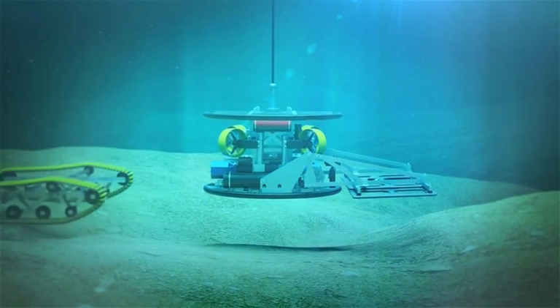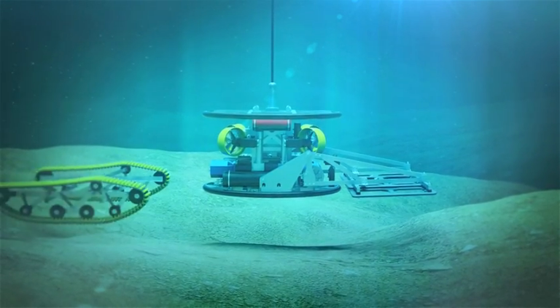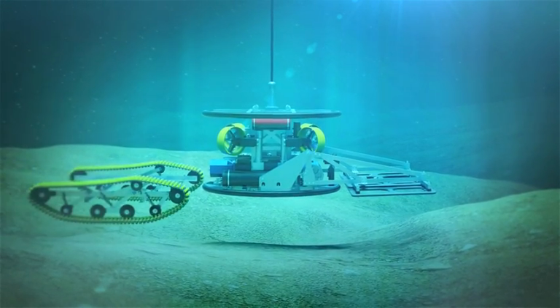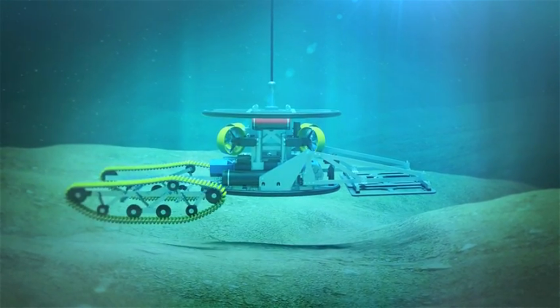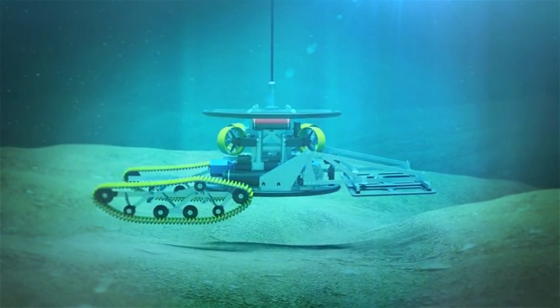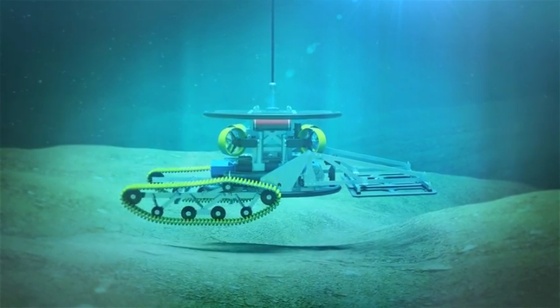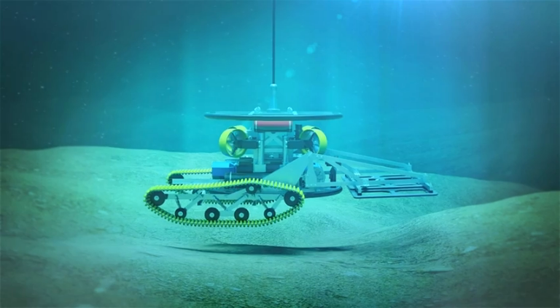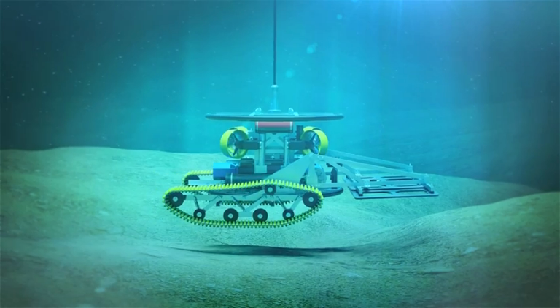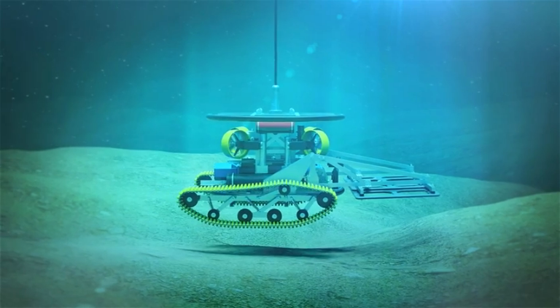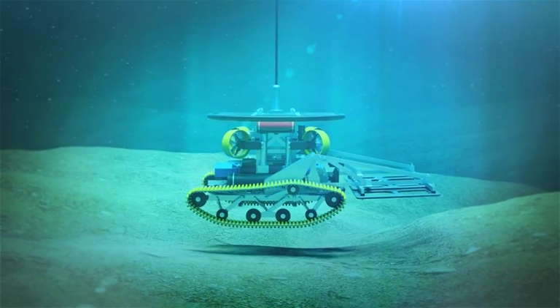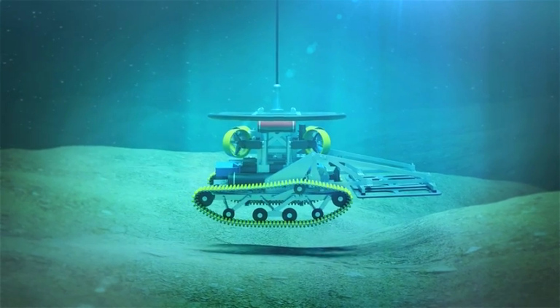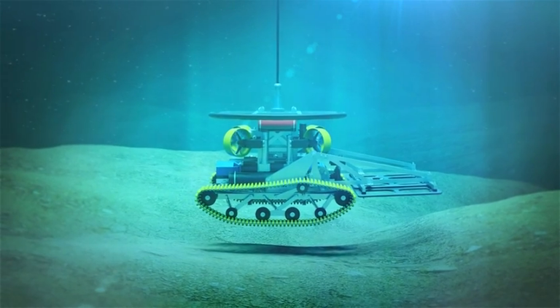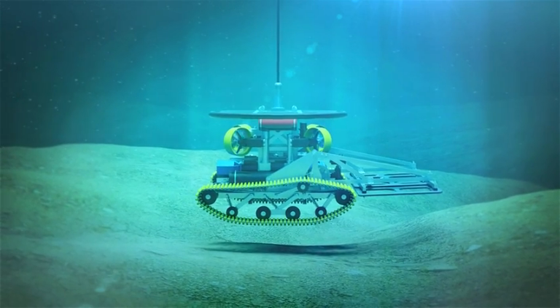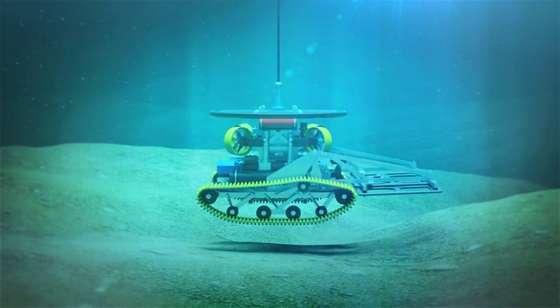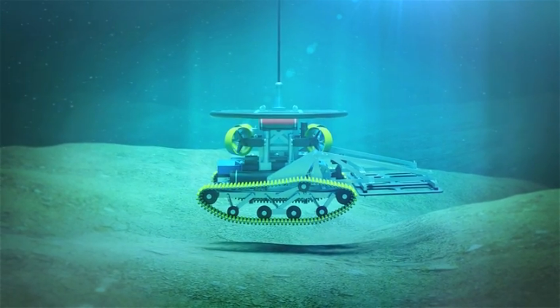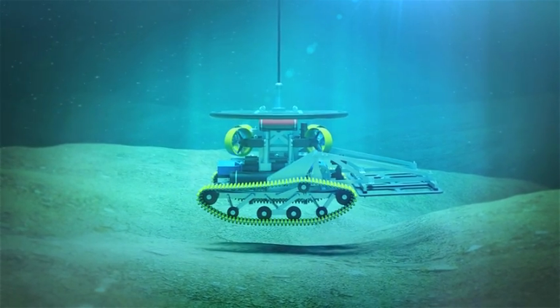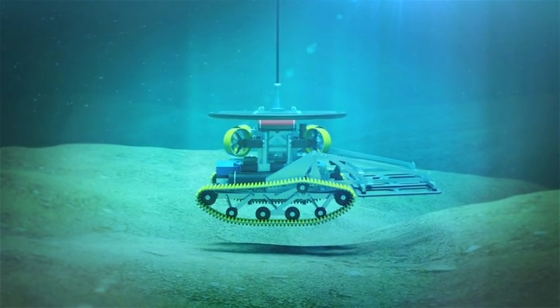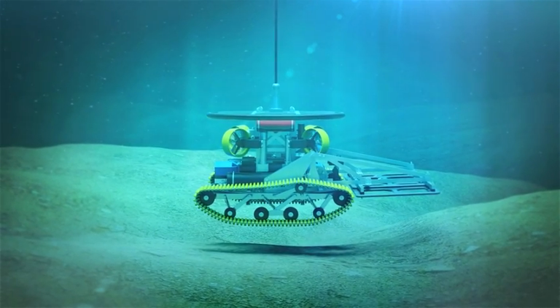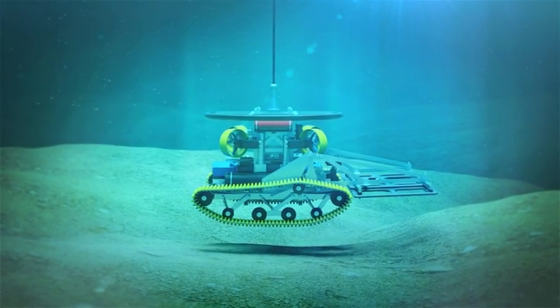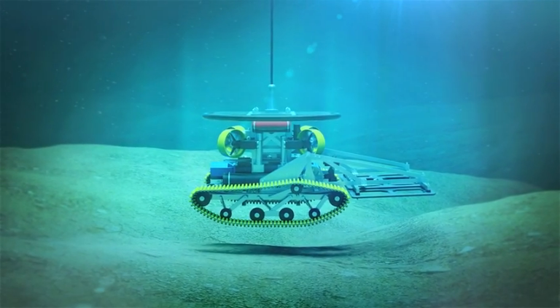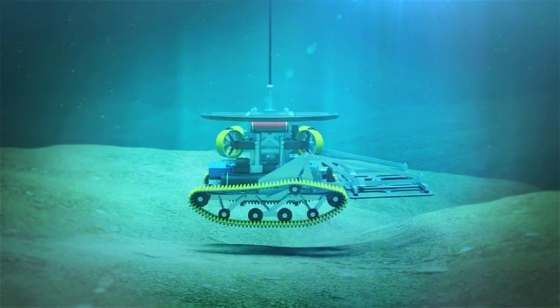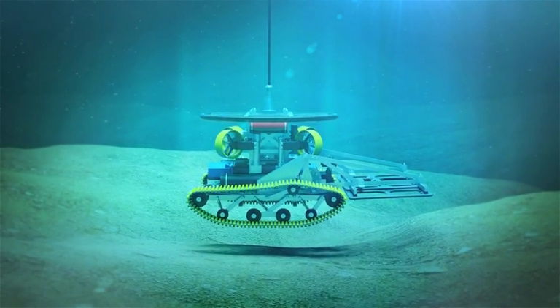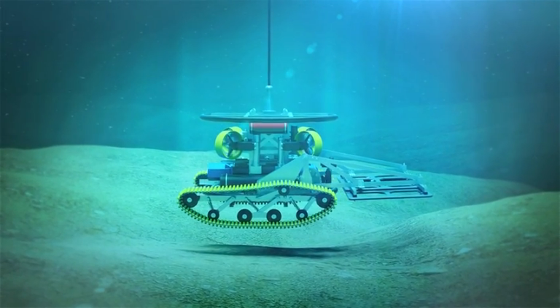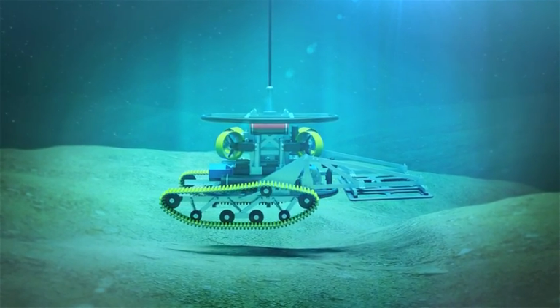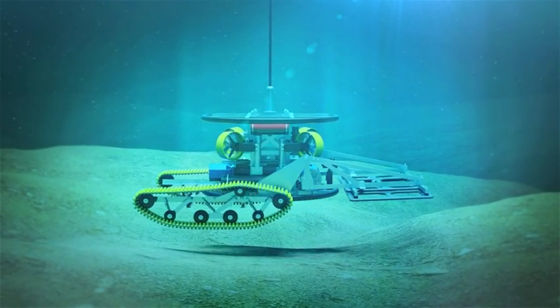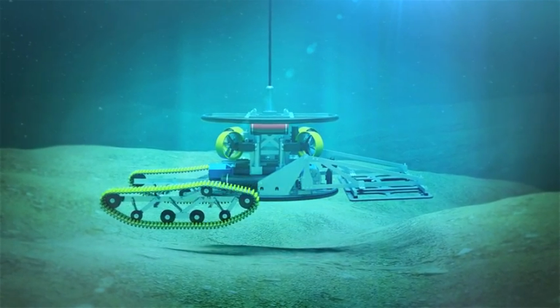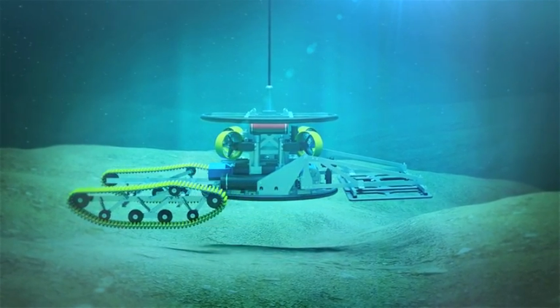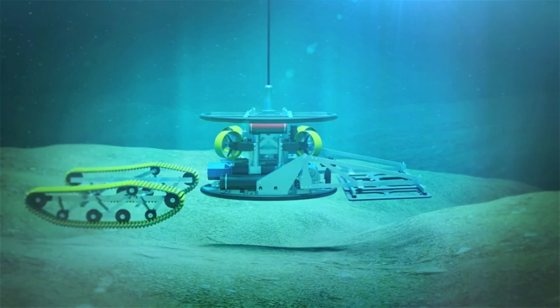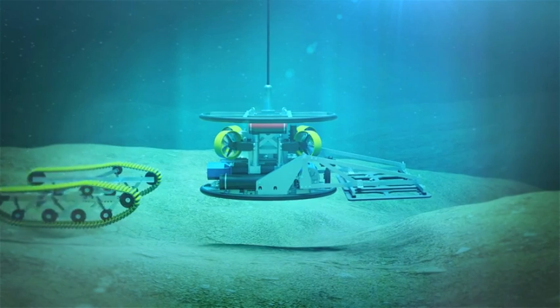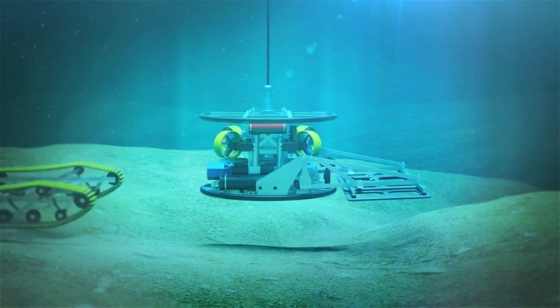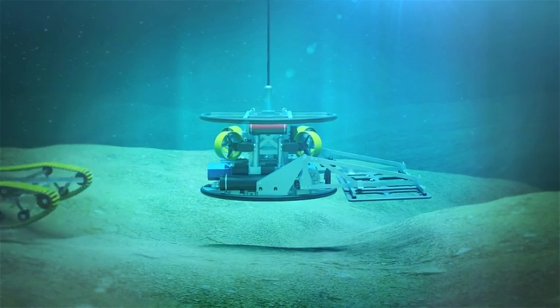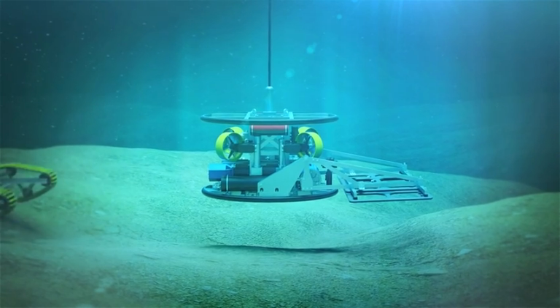DROP also has the ability to convert into a seabed crawler for operation close to fixed structures or specific tasks.